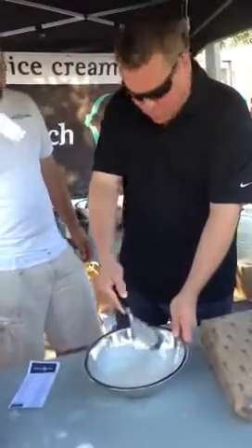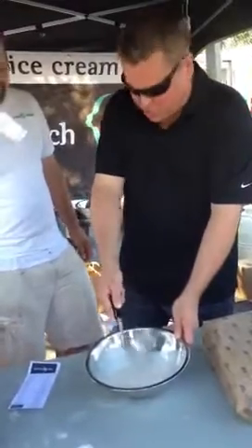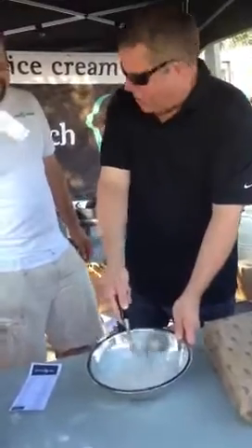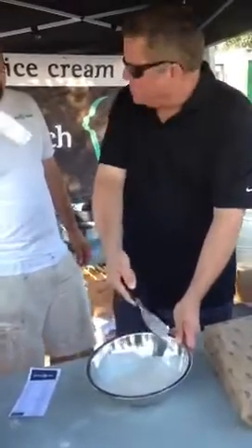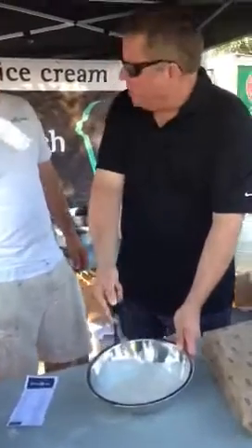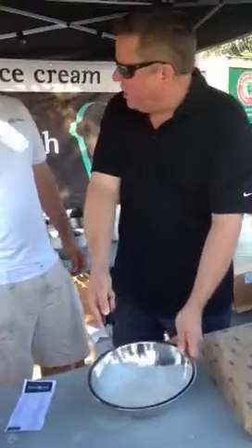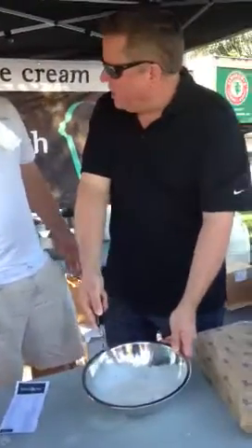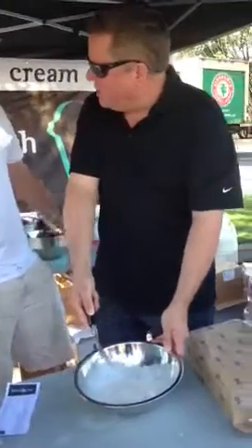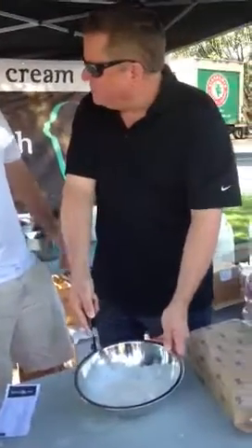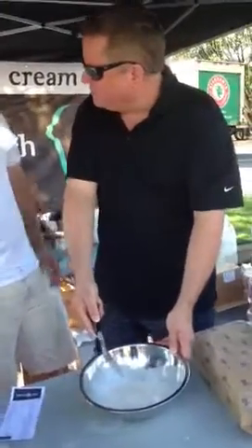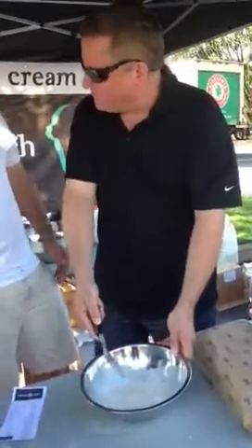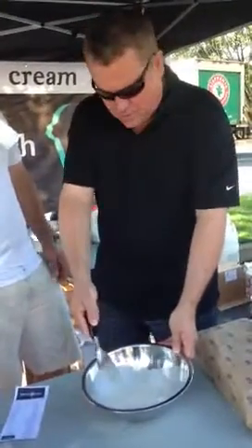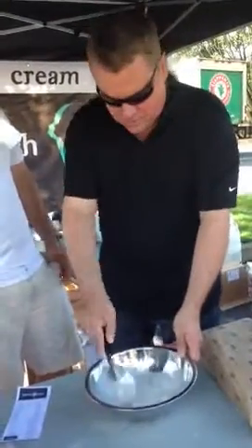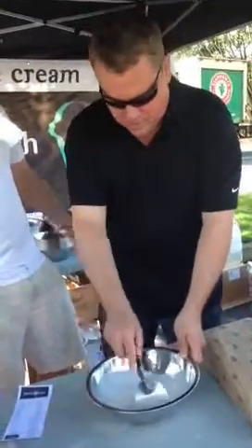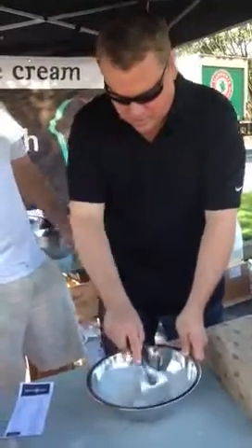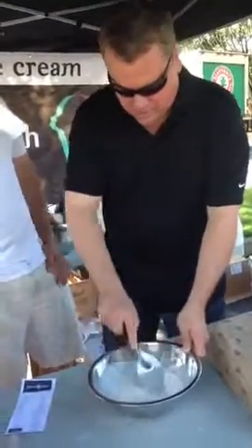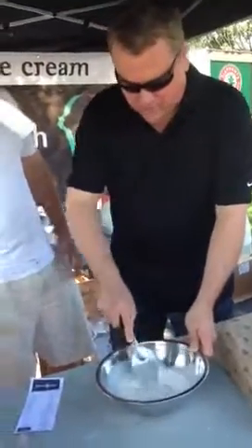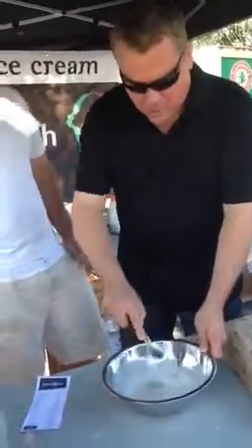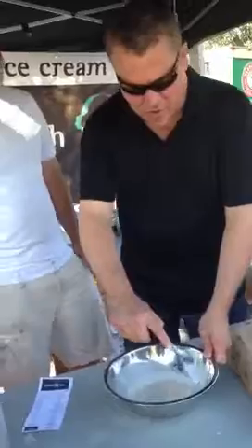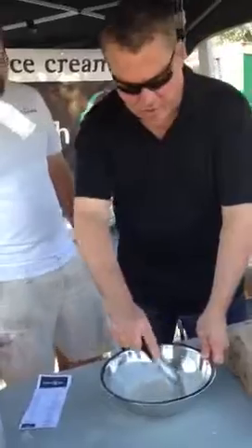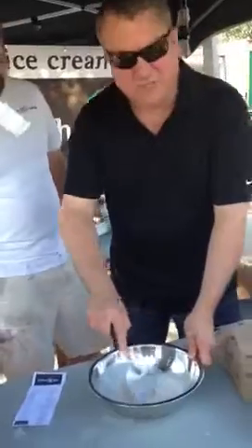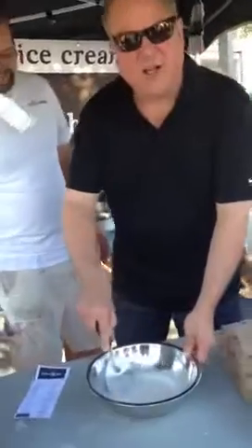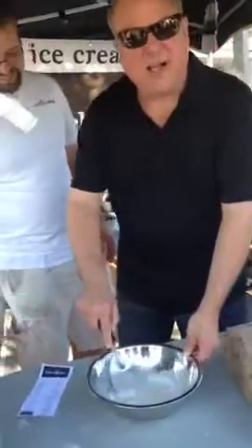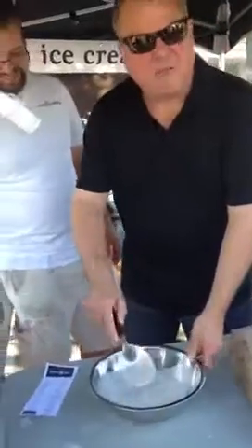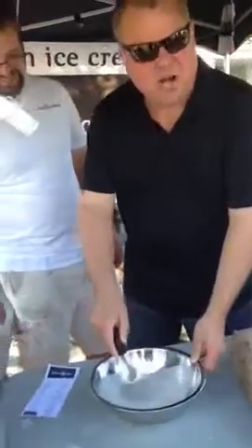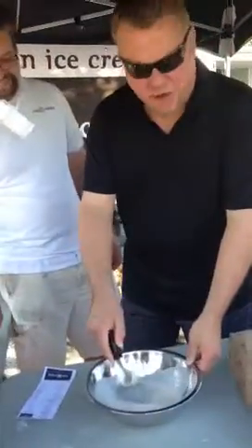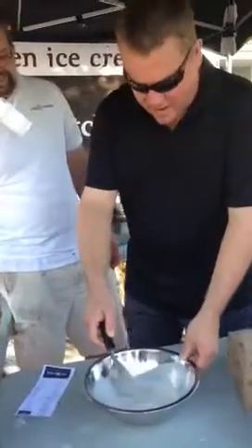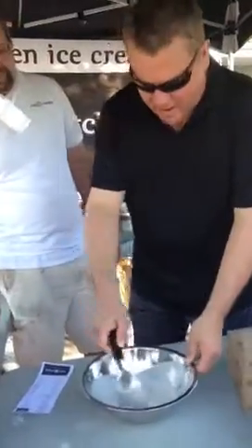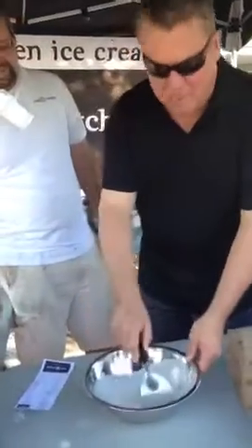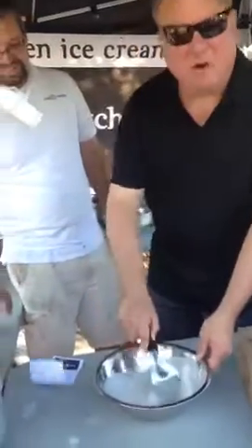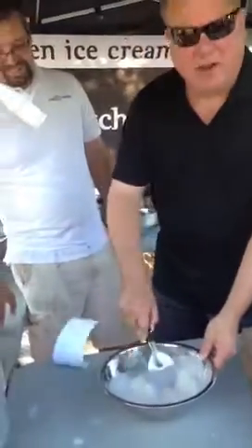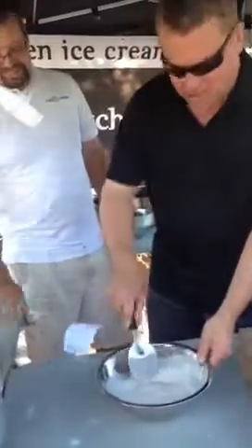Exactly. What's in it — cream and sugar and whatnot? Cream, sugar, milk and egg. So I have French vanilla, I have coffee, and I have Butterfingers.